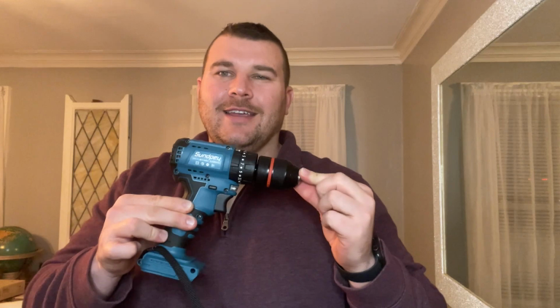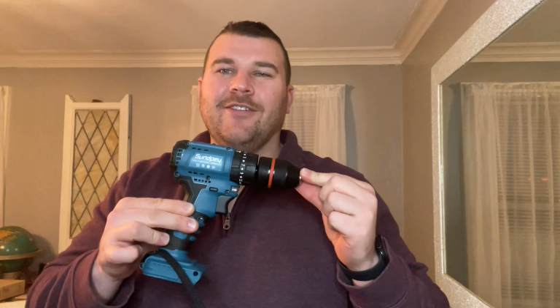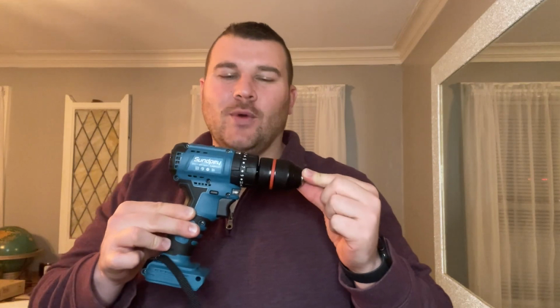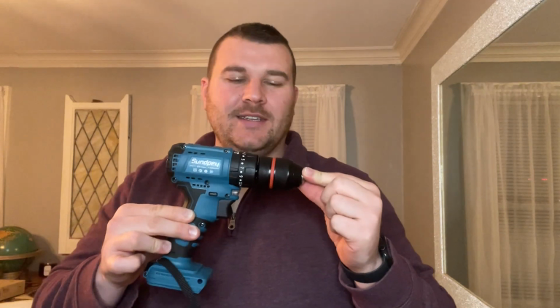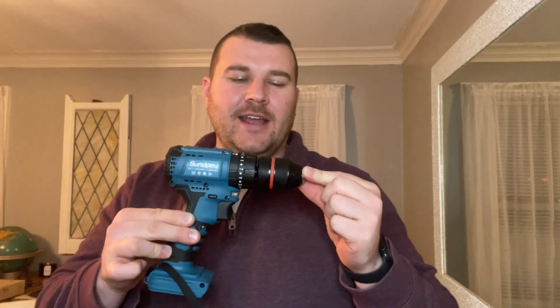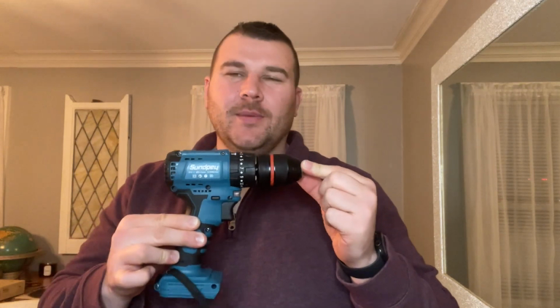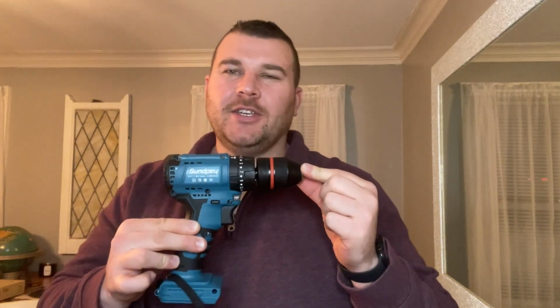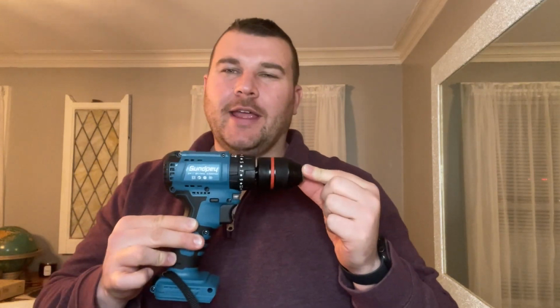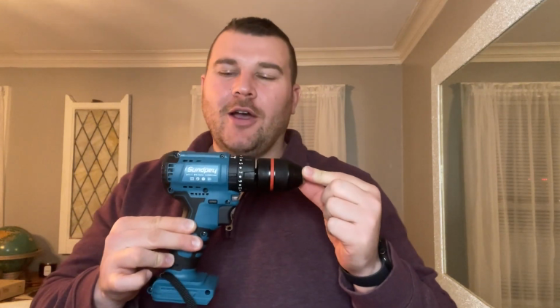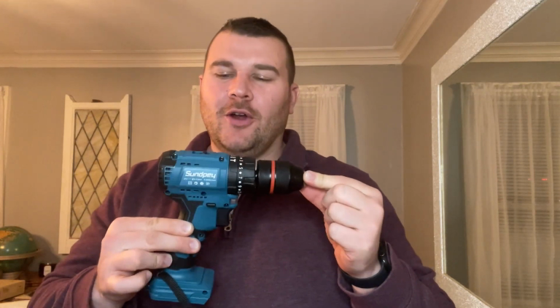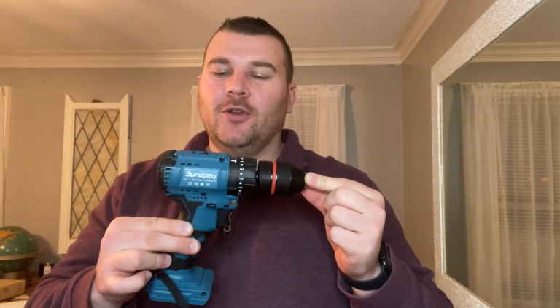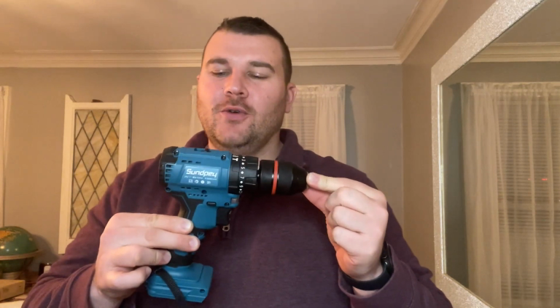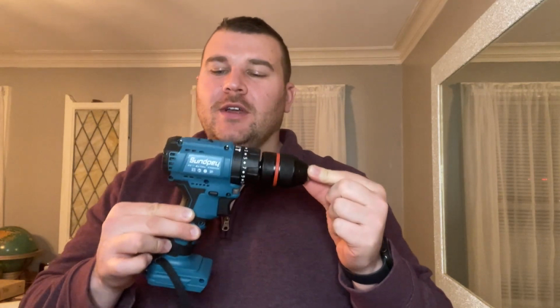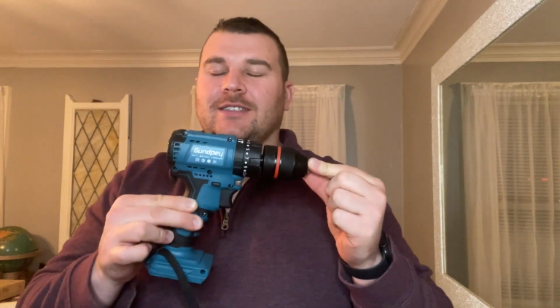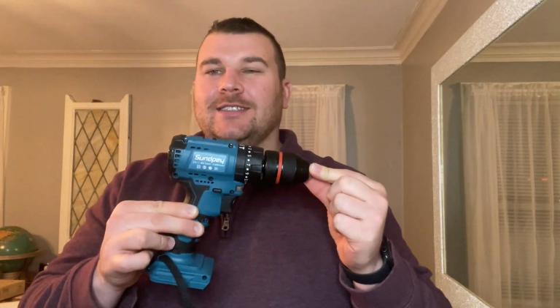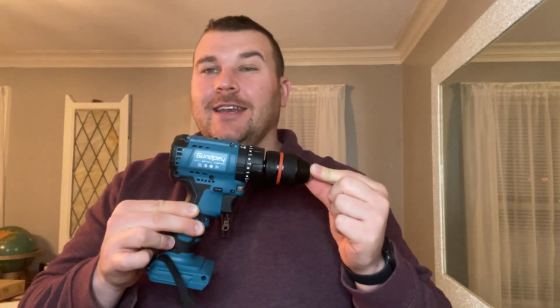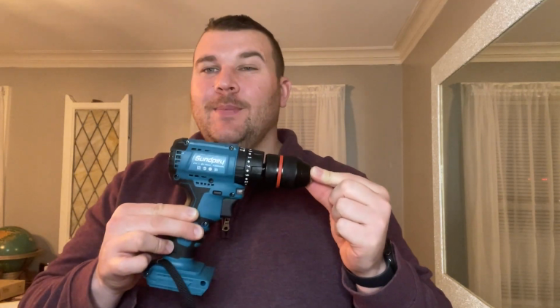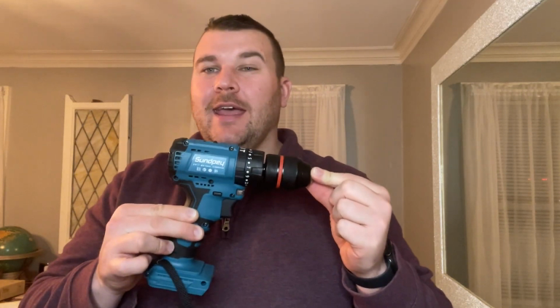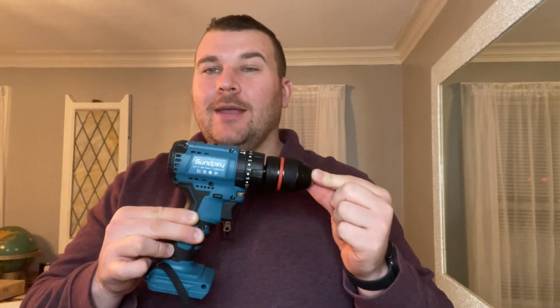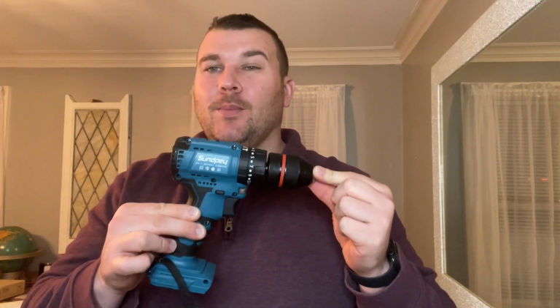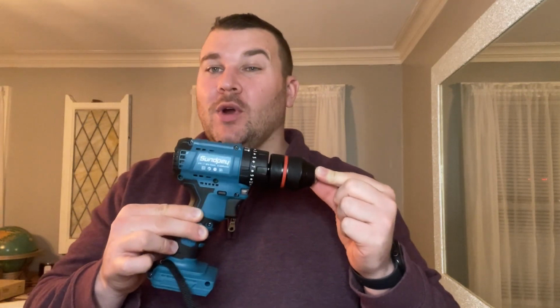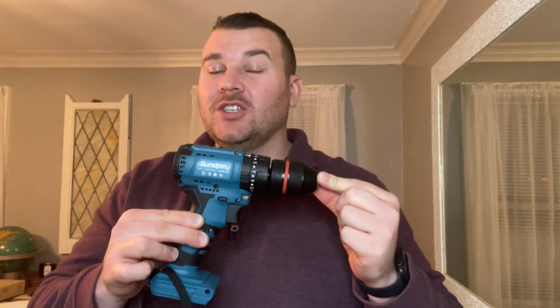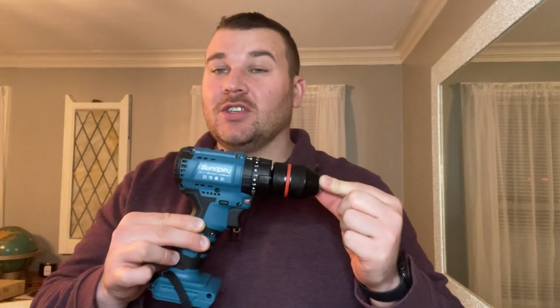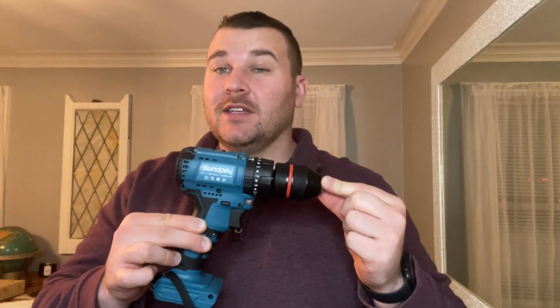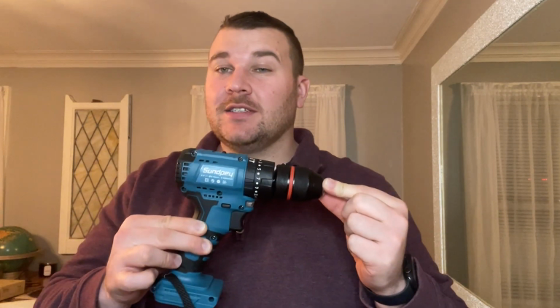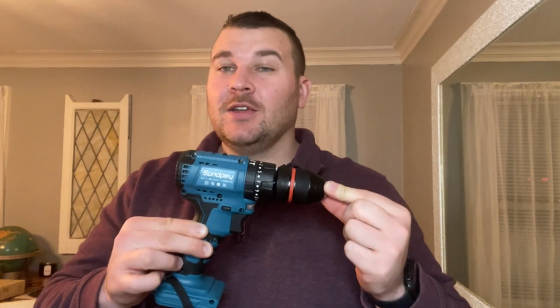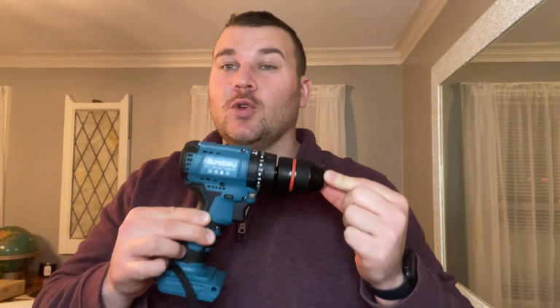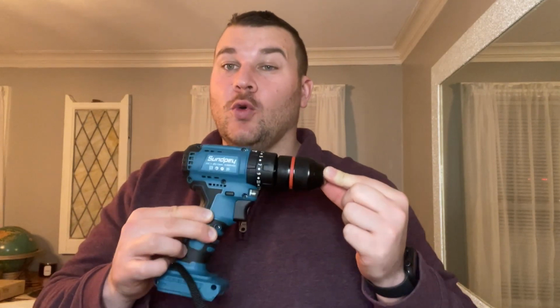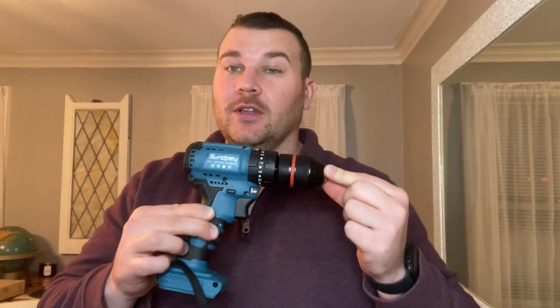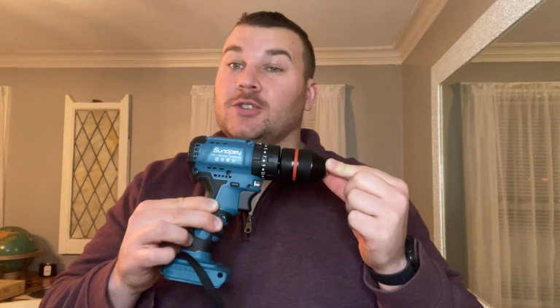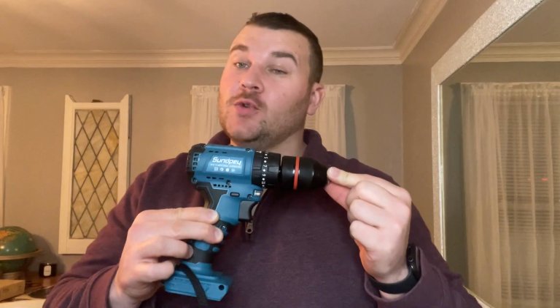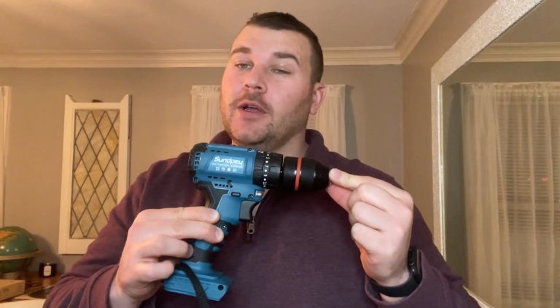Hey everyone, today we're going to be checking out our new Sunpei Brushless Cordless Drill.